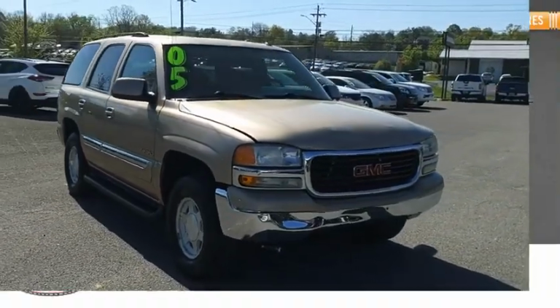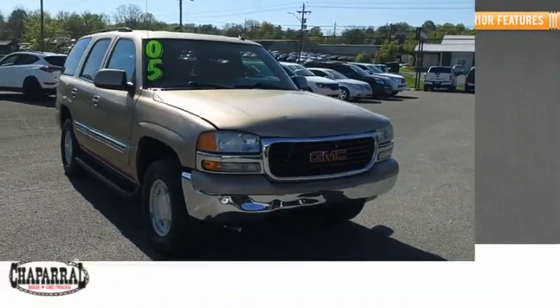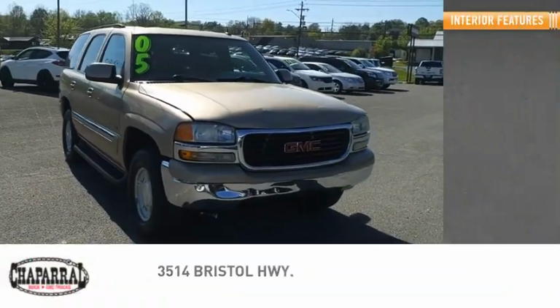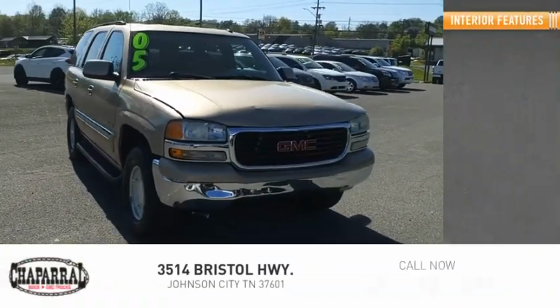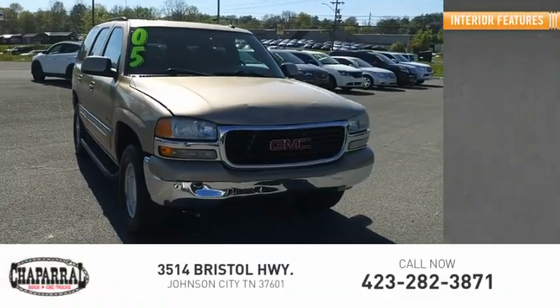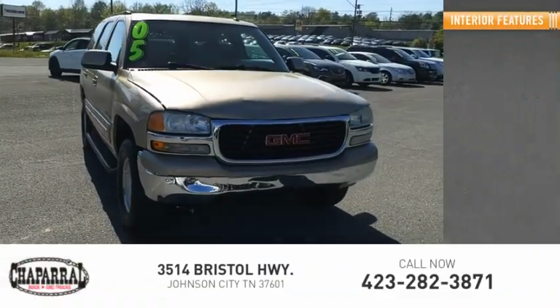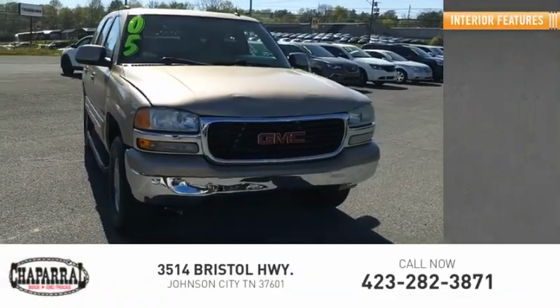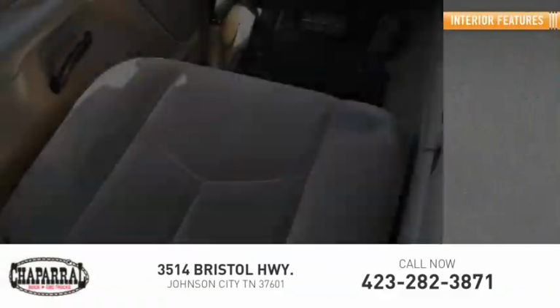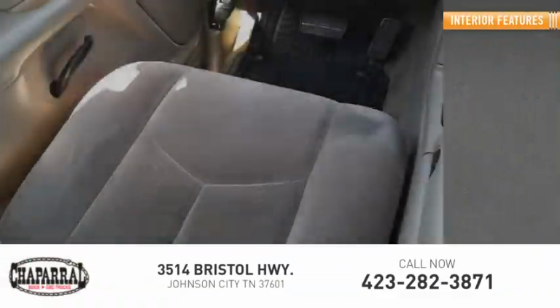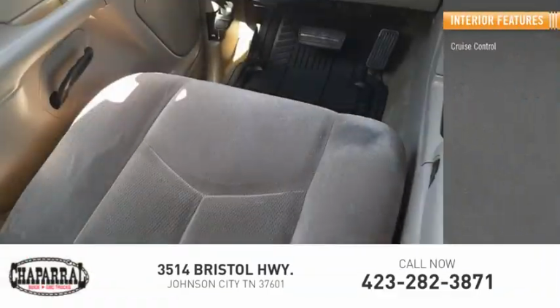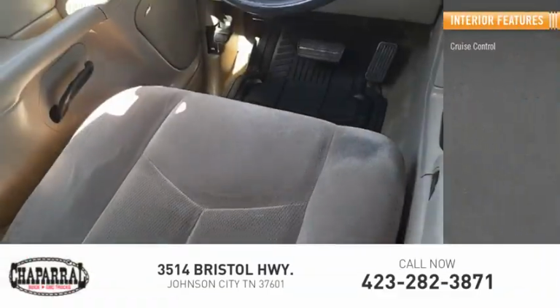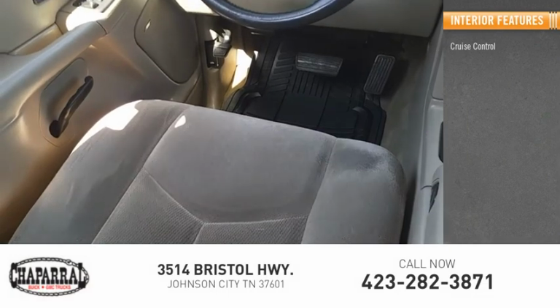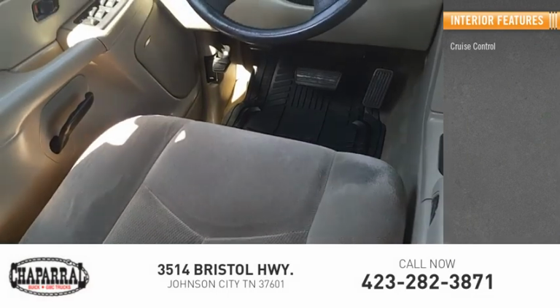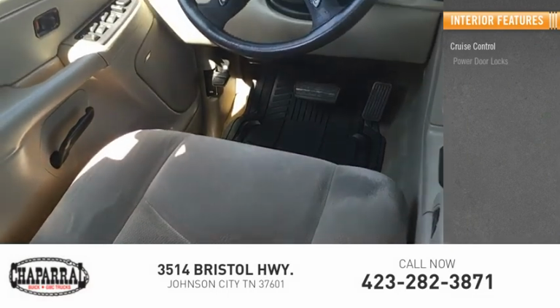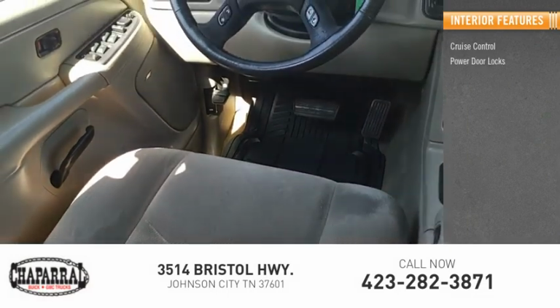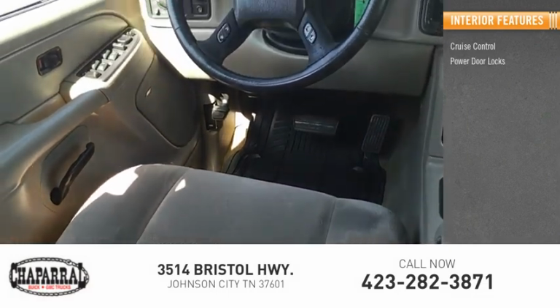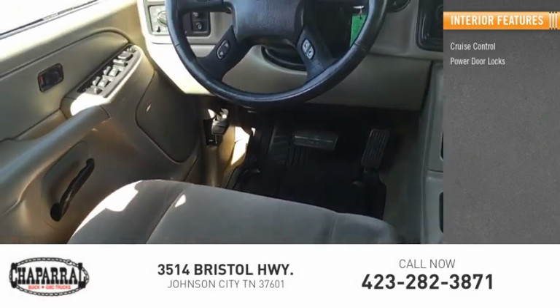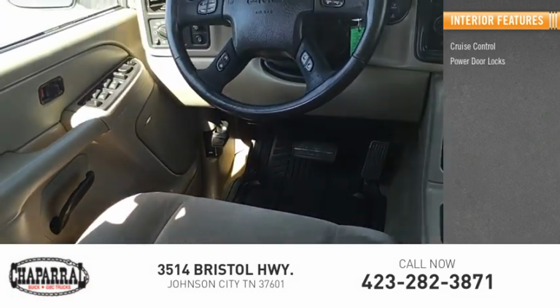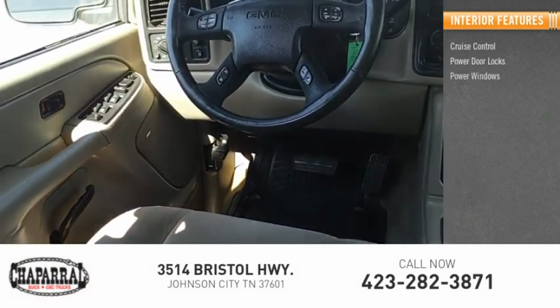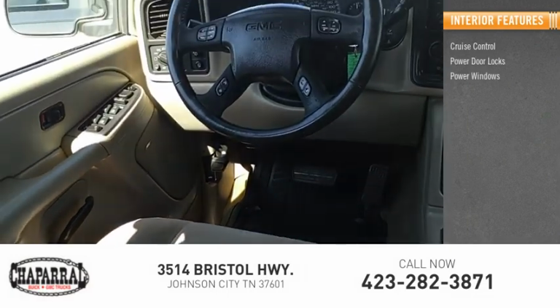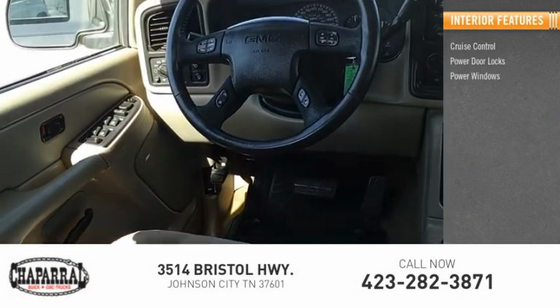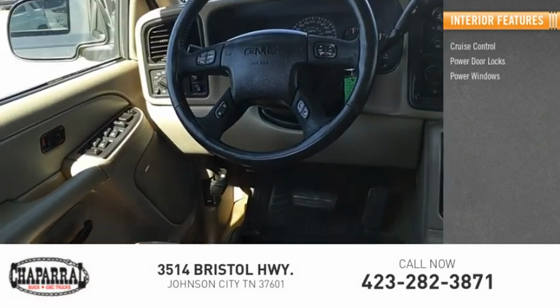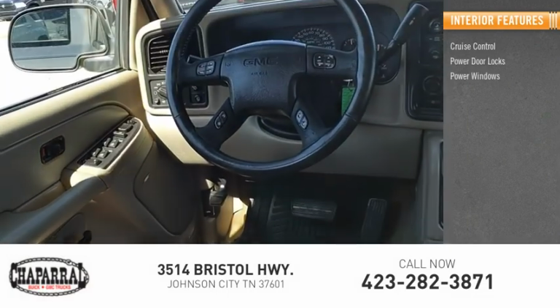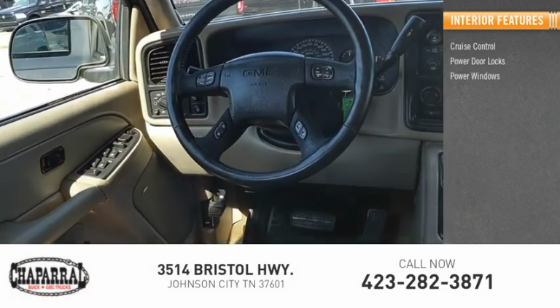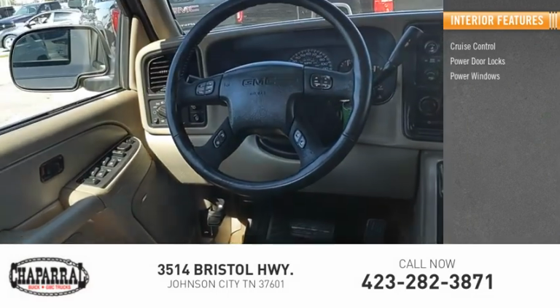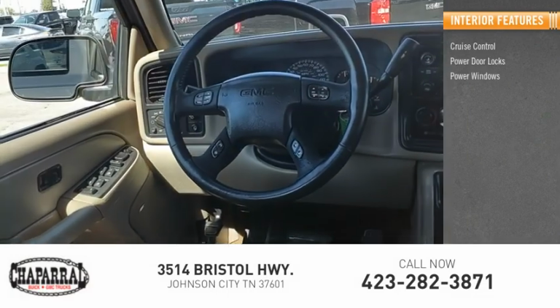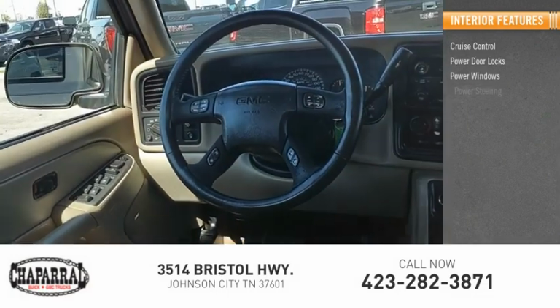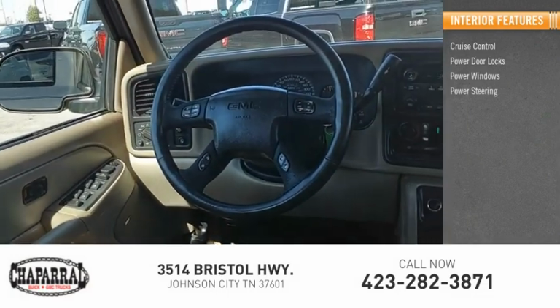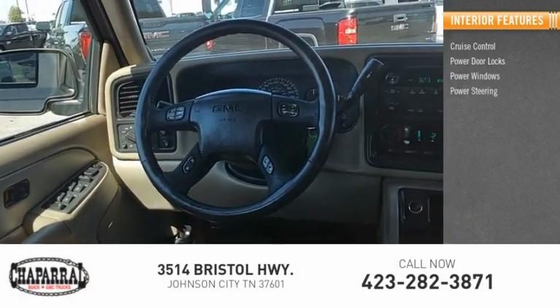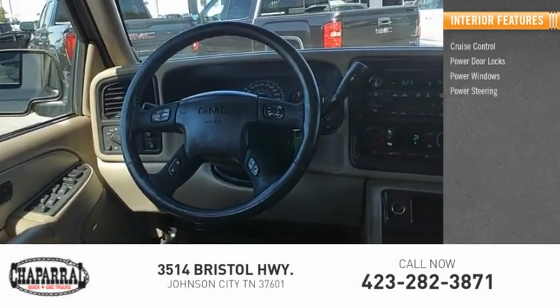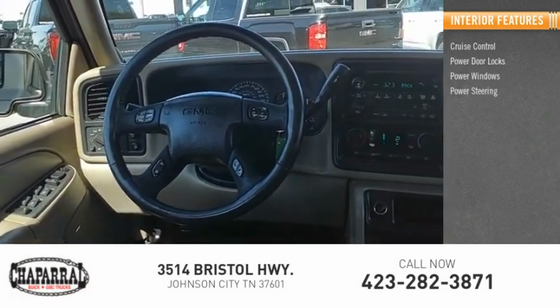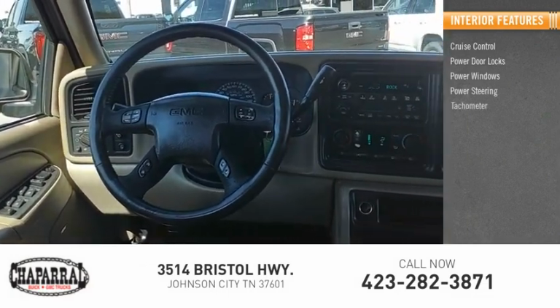Inside you'll find cruise control, power door locks, power windows, power steering, and a tachometer.